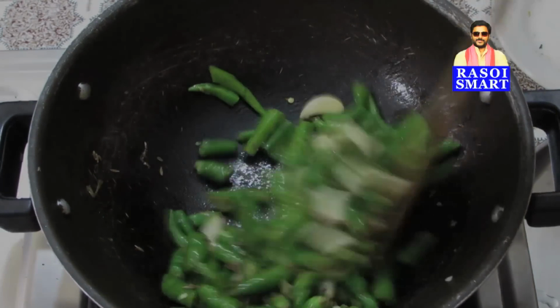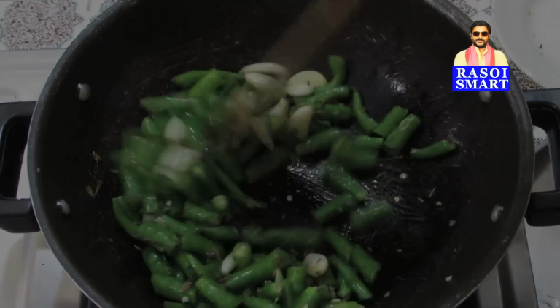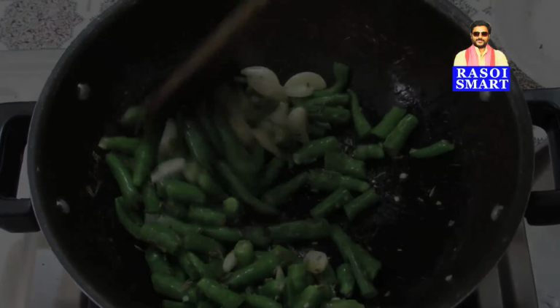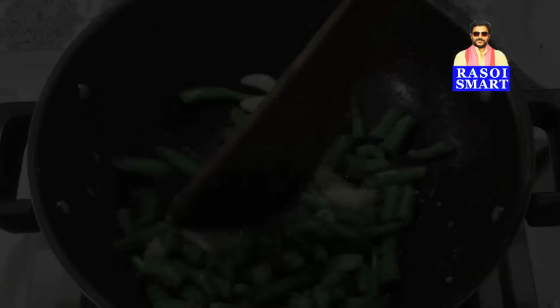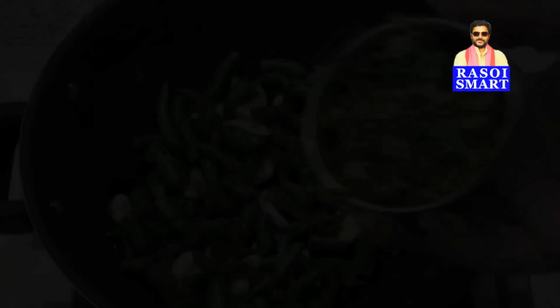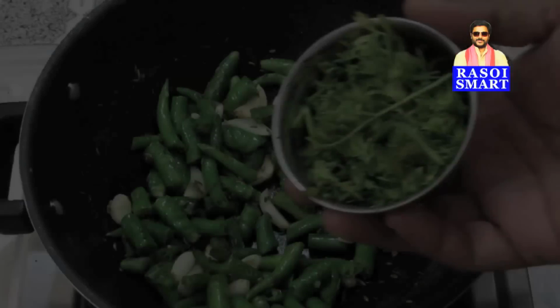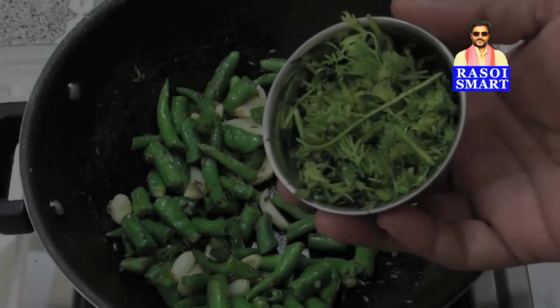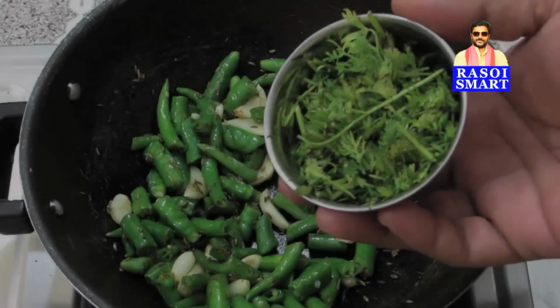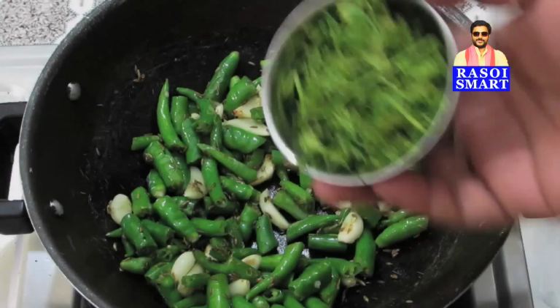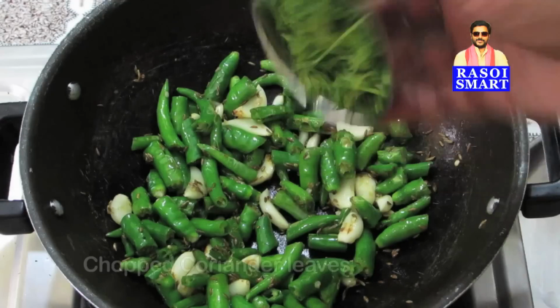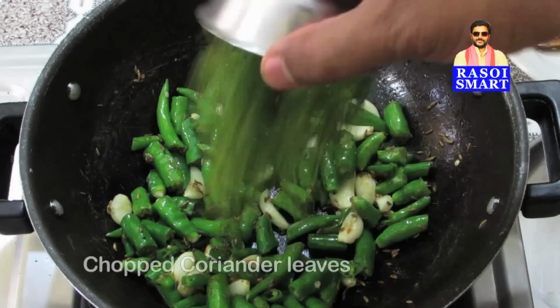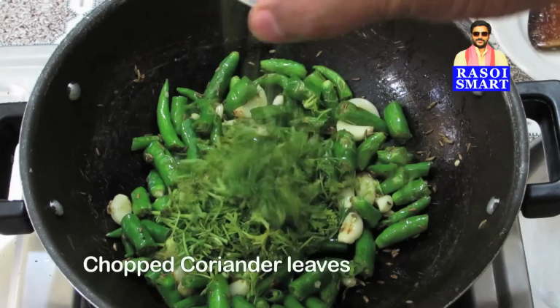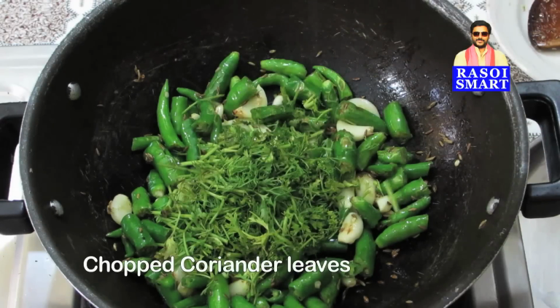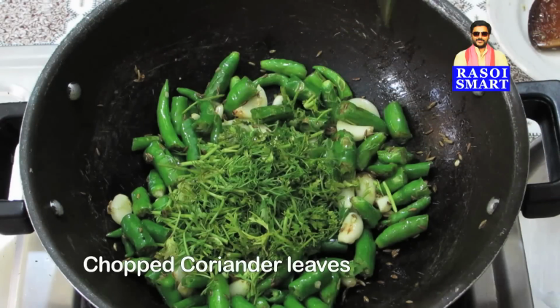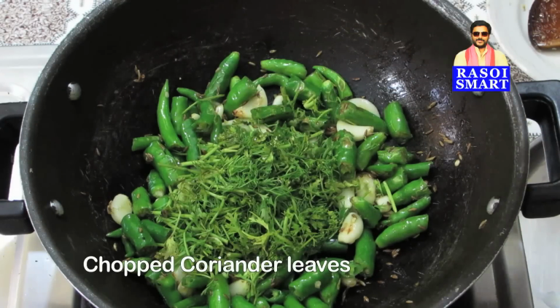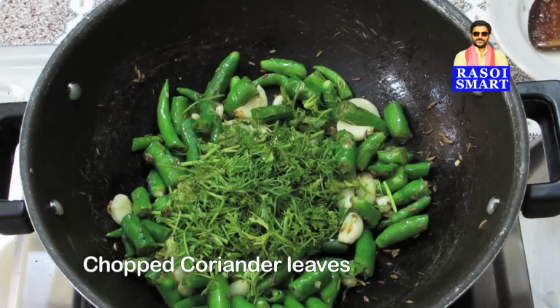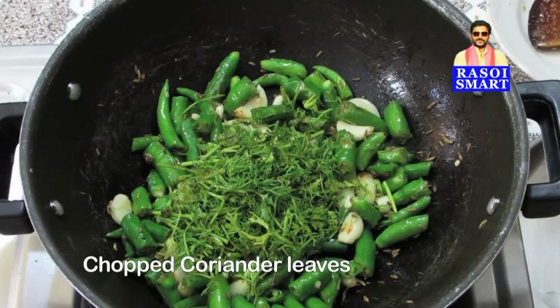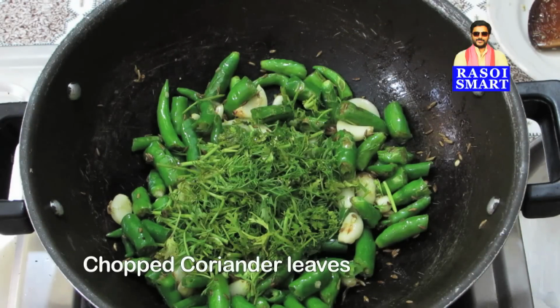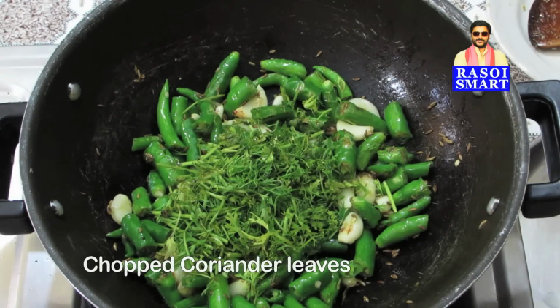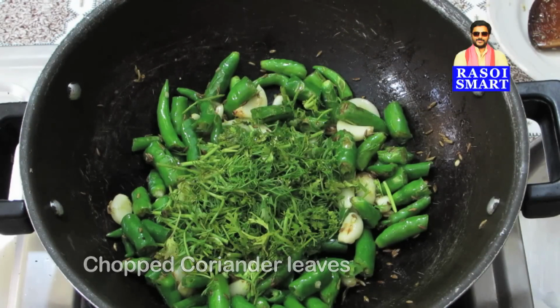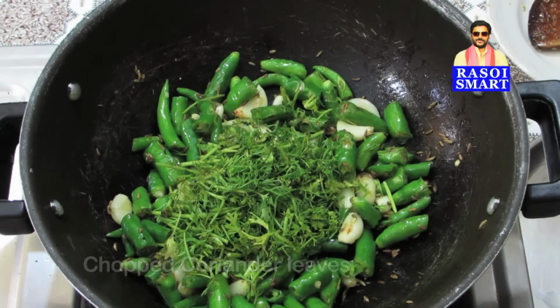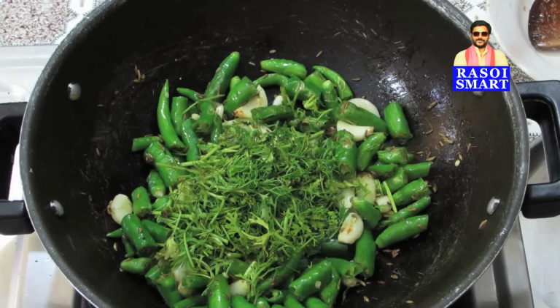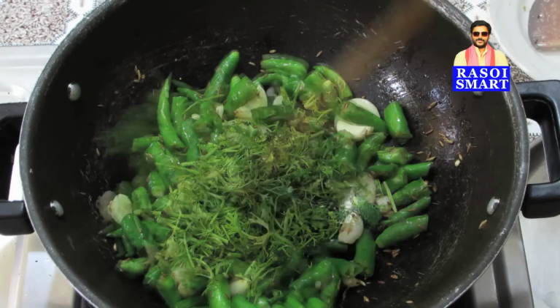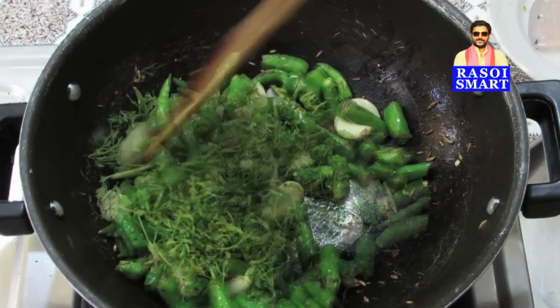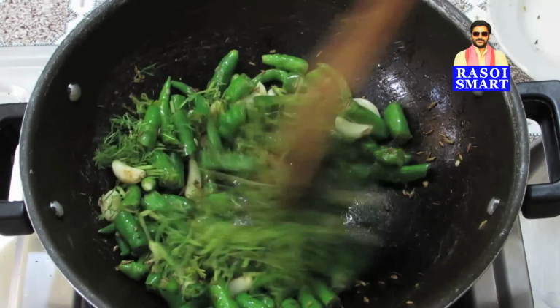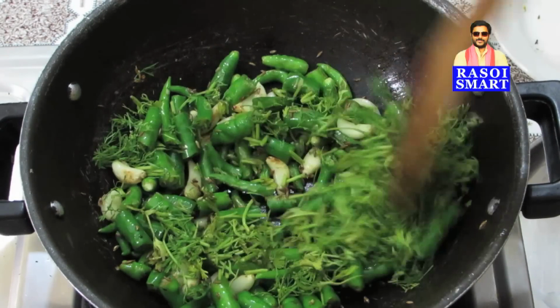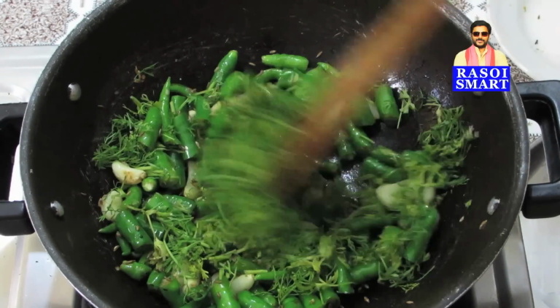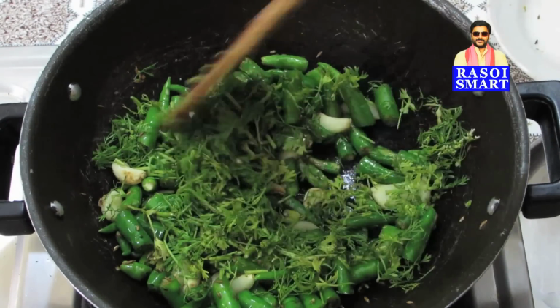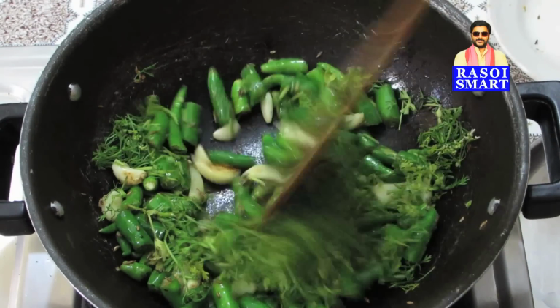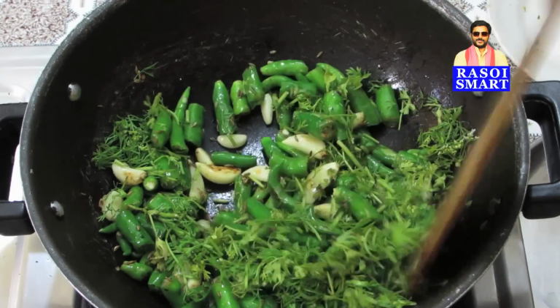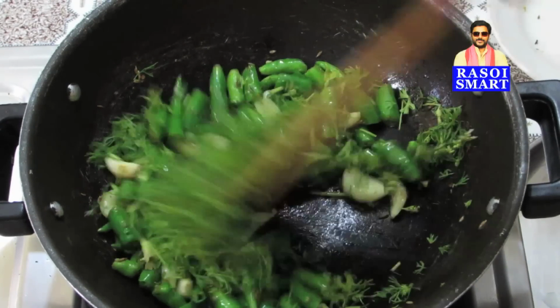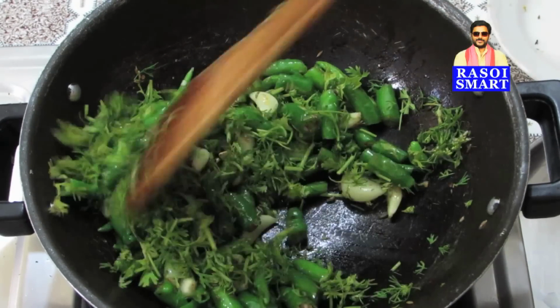Step 3. Add some chopped coriander leaves and sauté again for a minute.